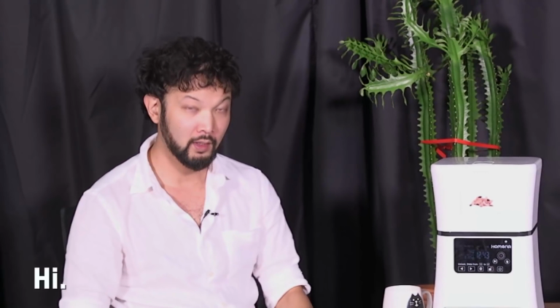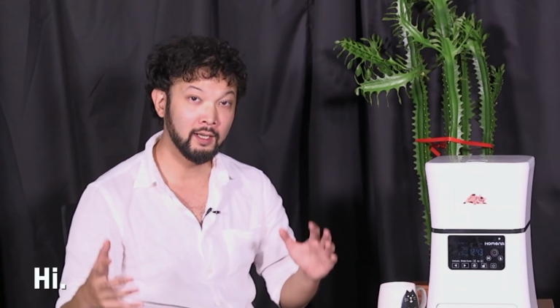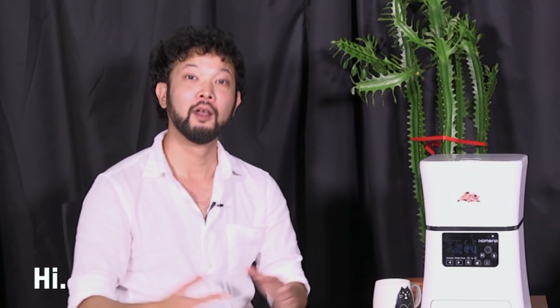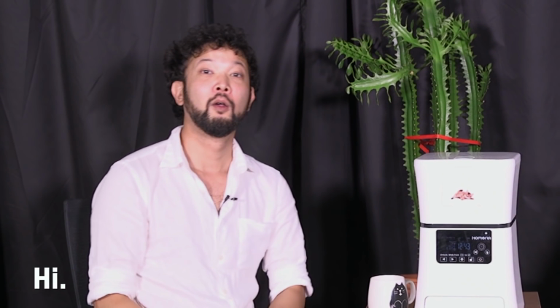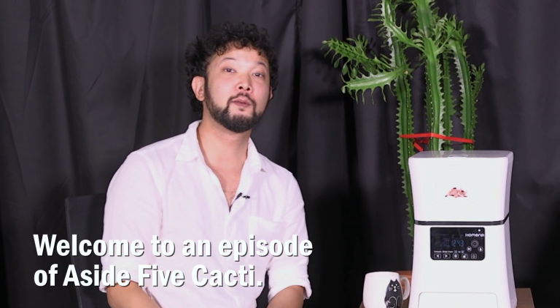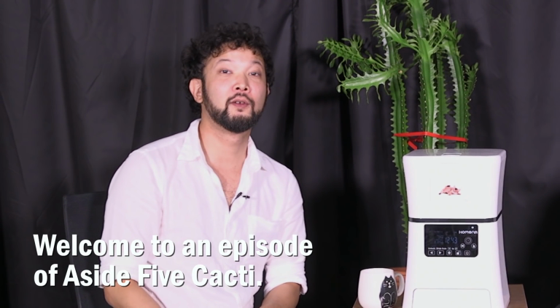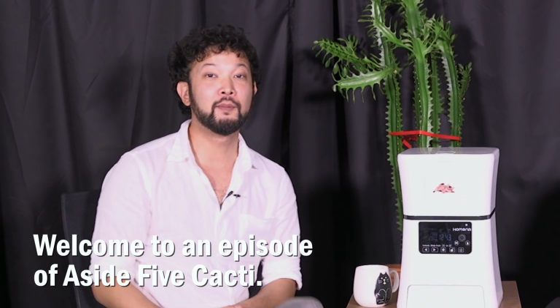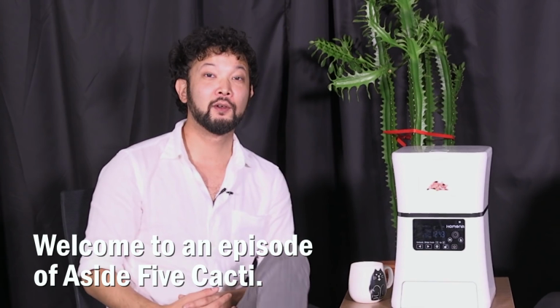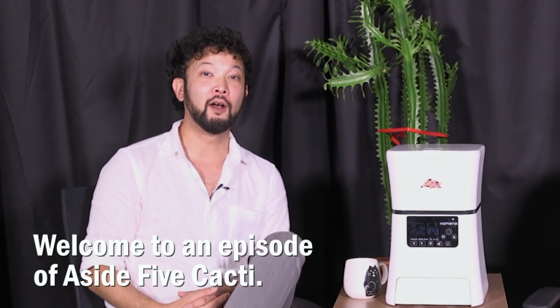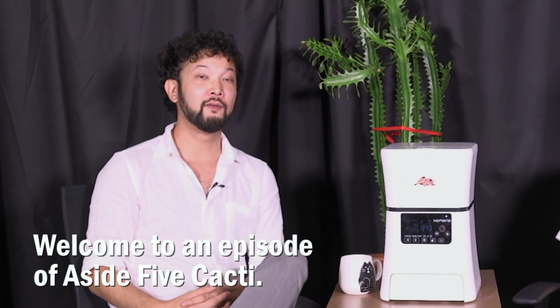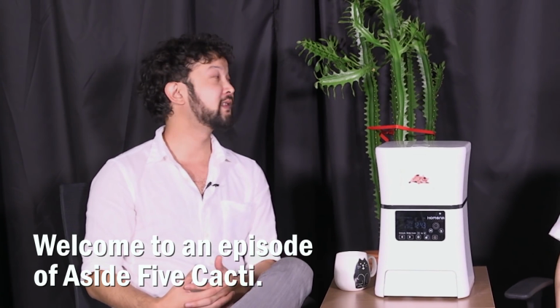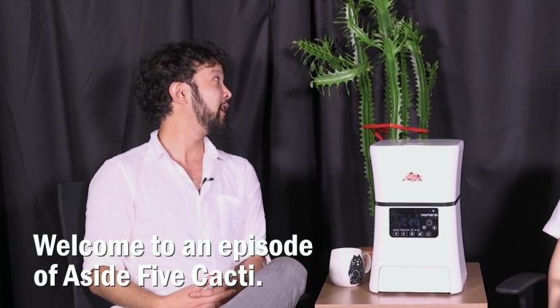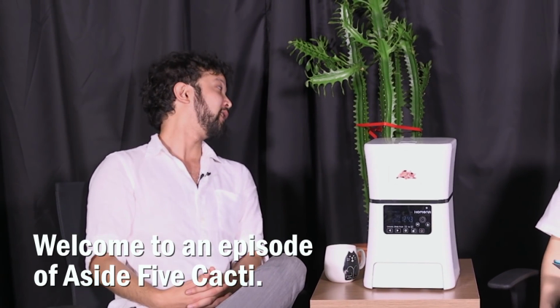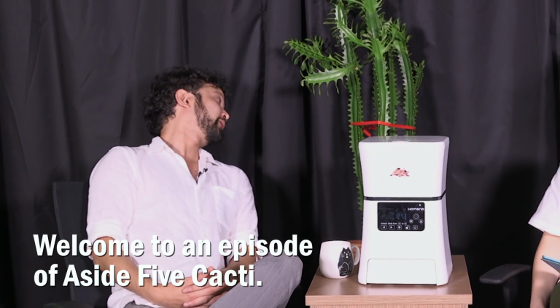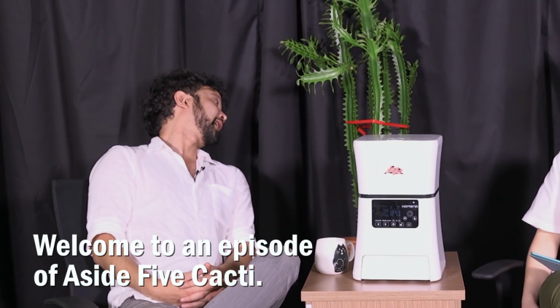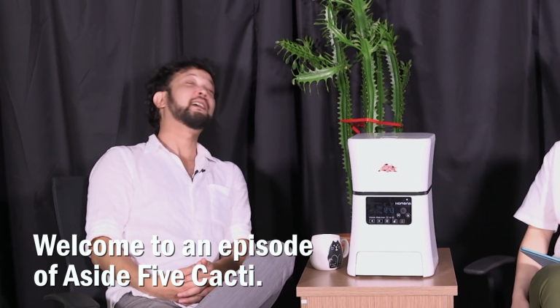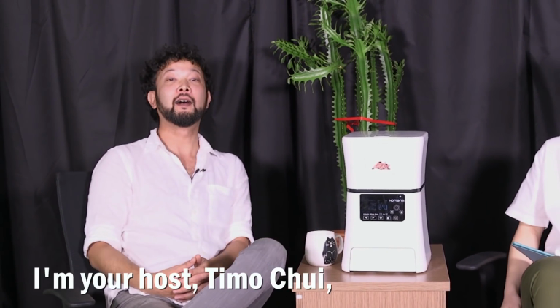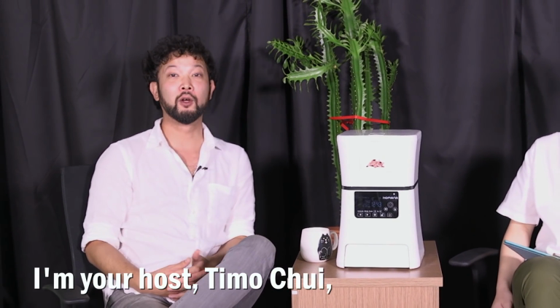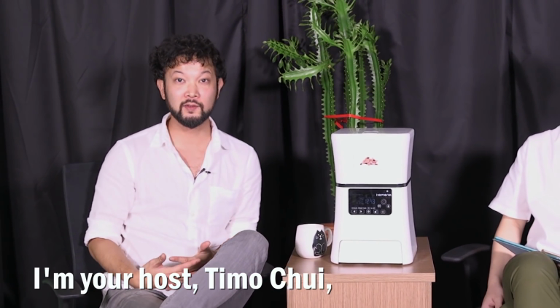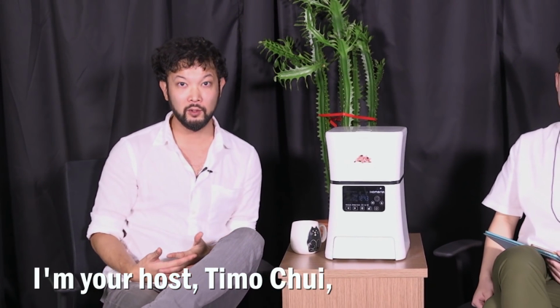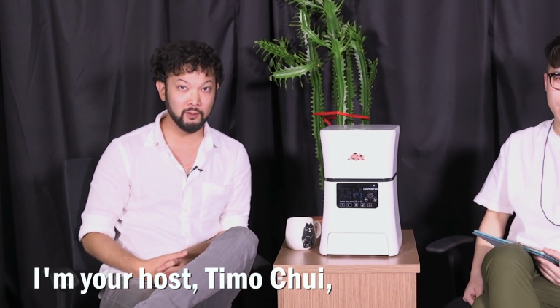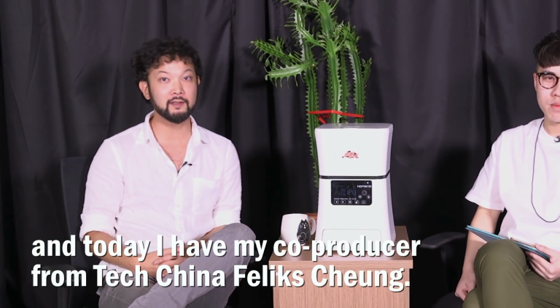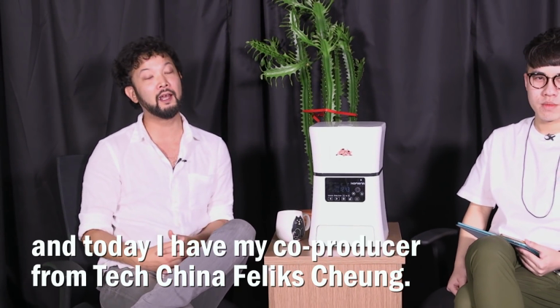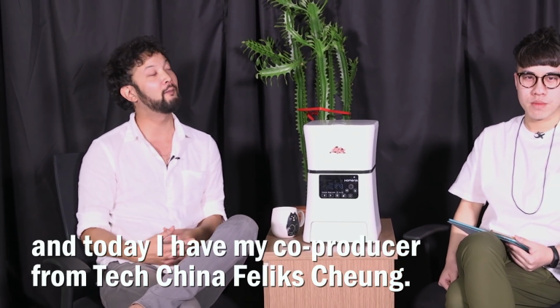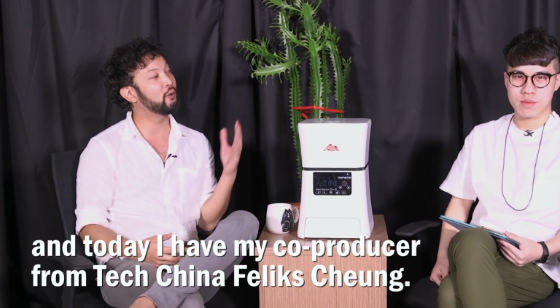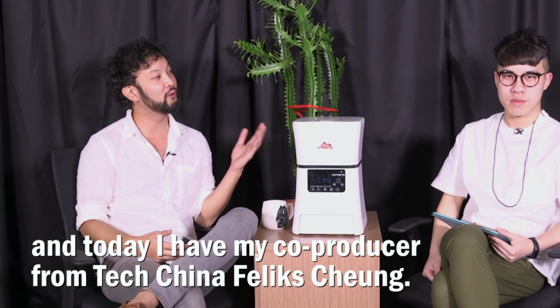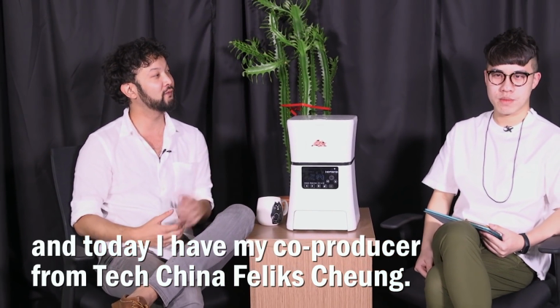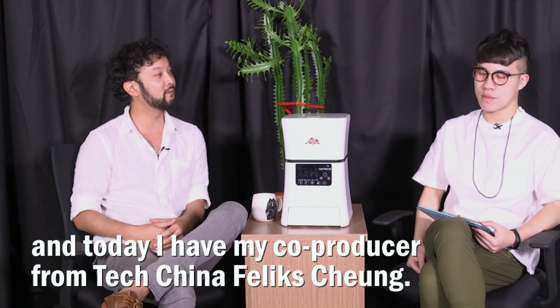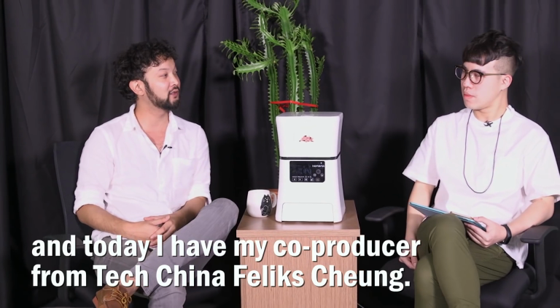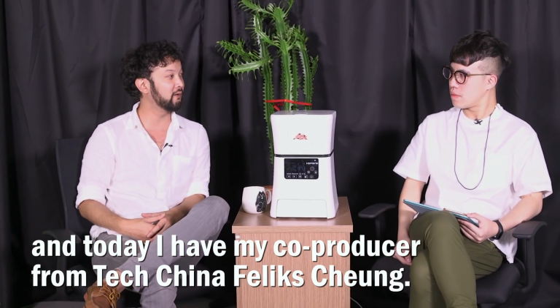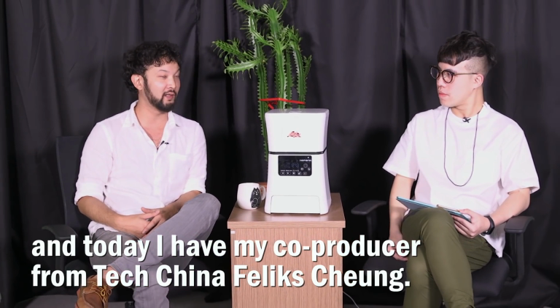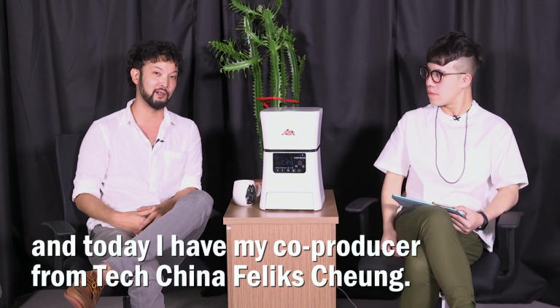Hi, welcome to an episode of Aside 5 Cacti. I'm your host Timo Chu and today I have my co-producer from TechChina, Felix Cheng.